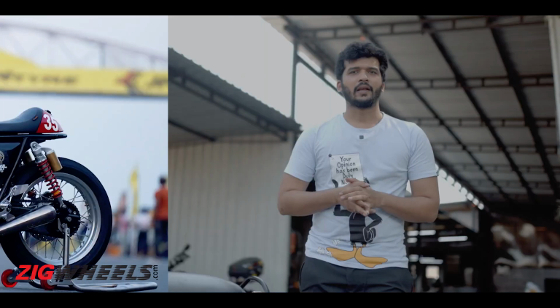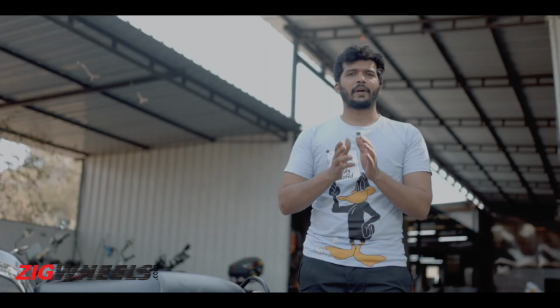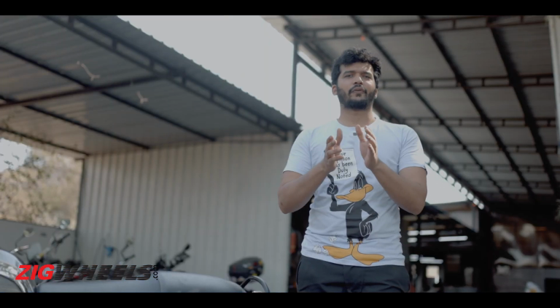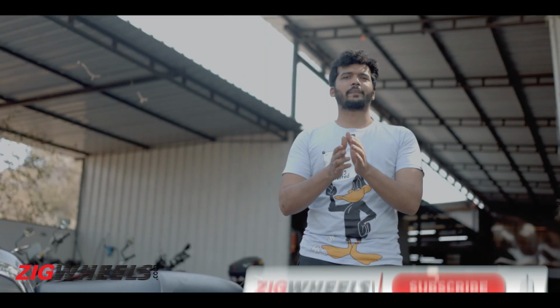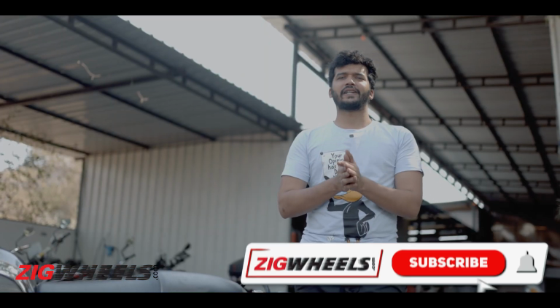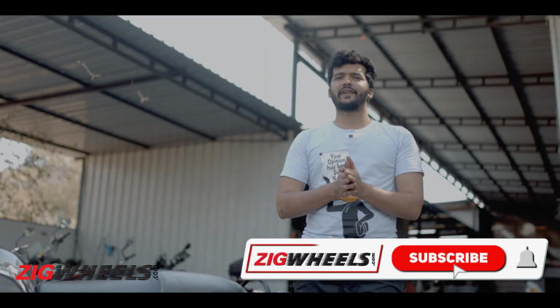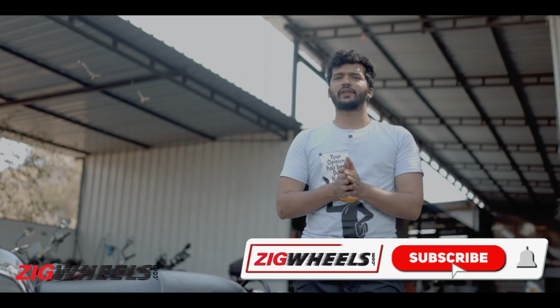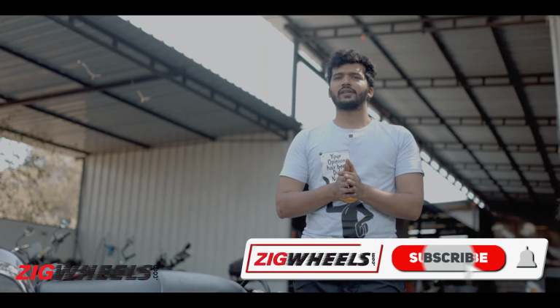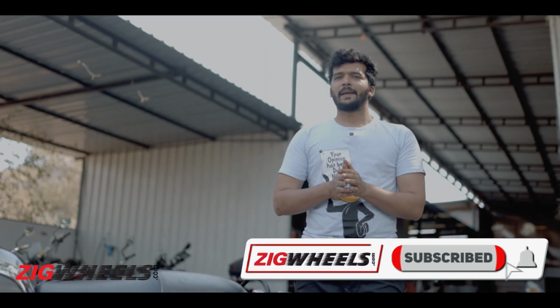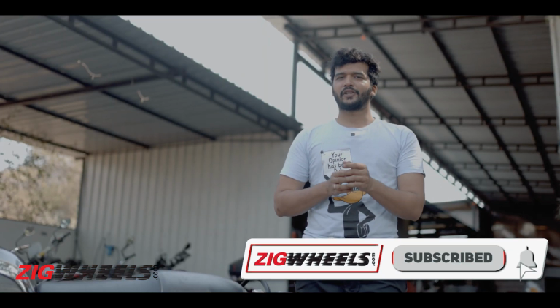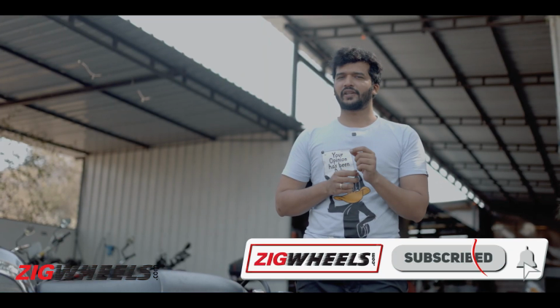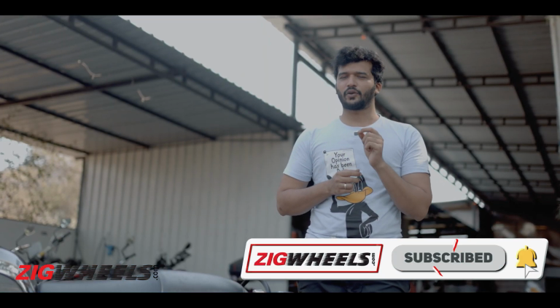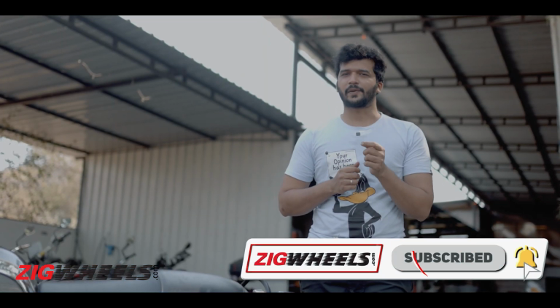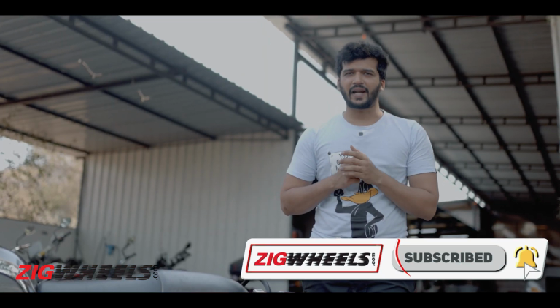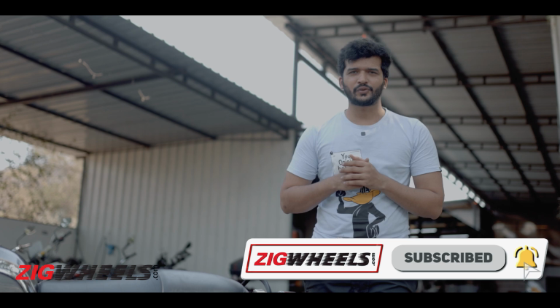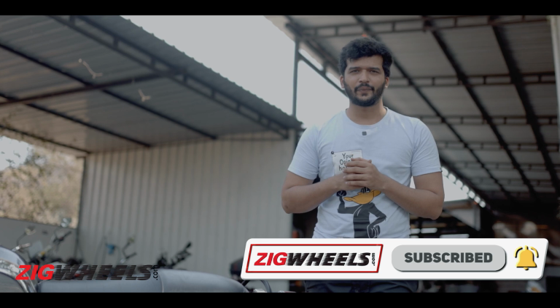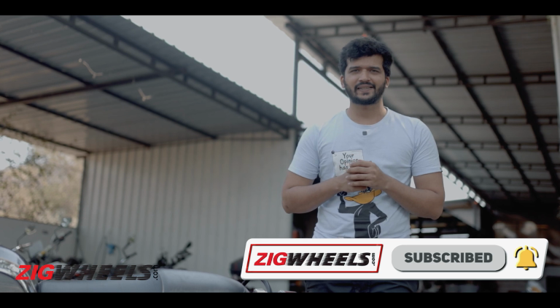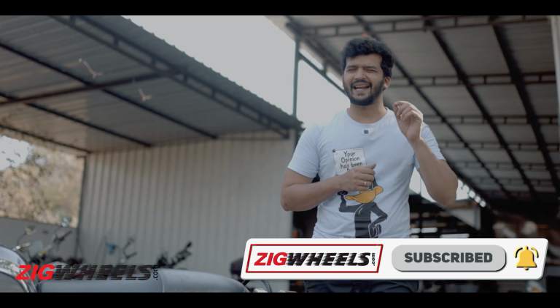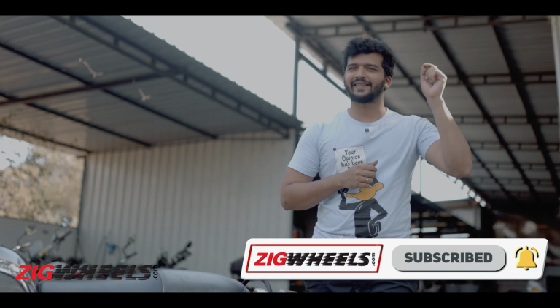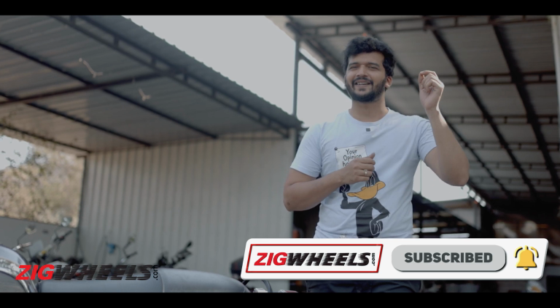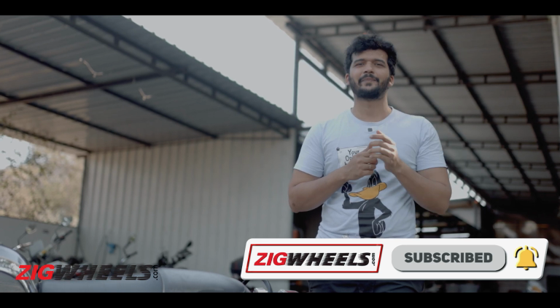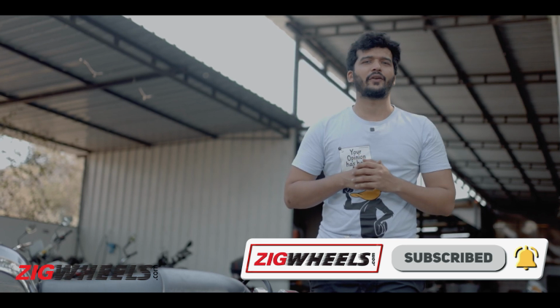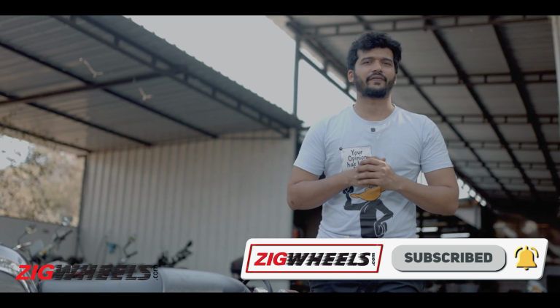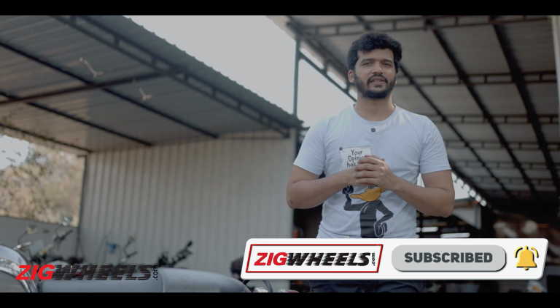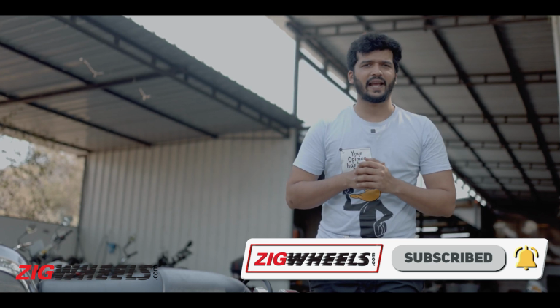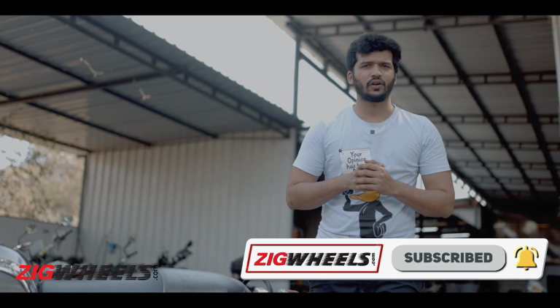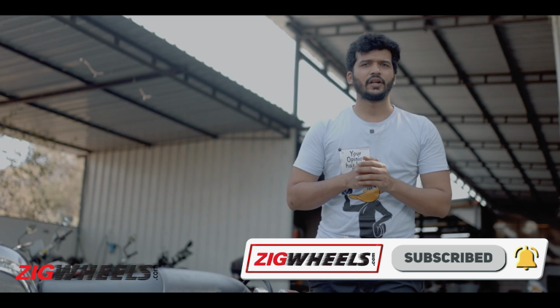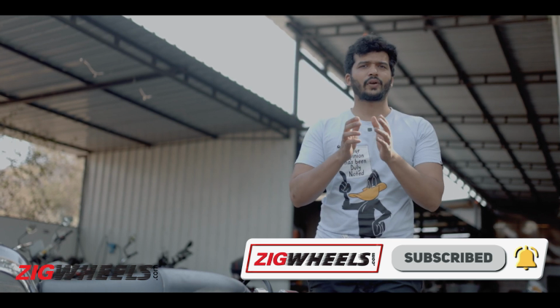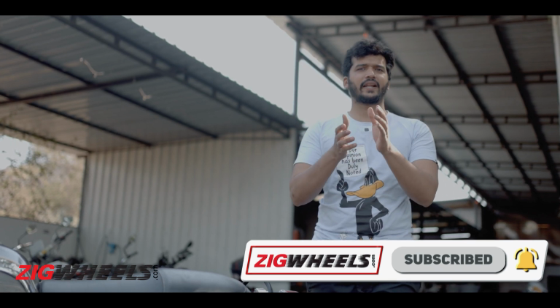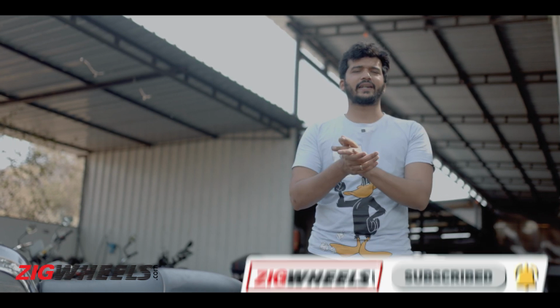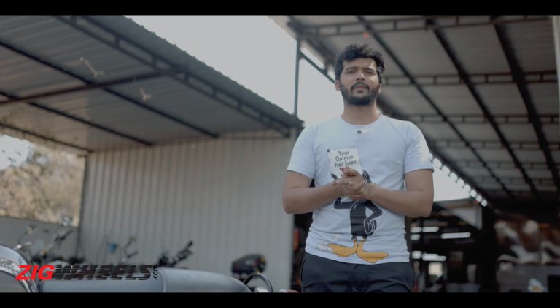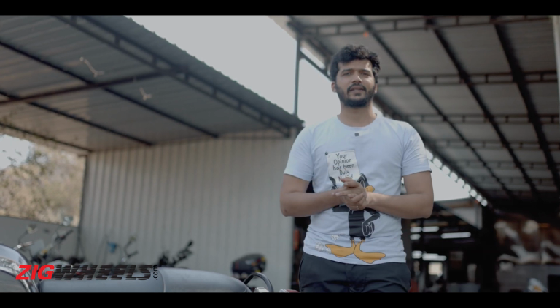But before we proceed any further, make sure that you are subscribed to Zigwheels and hit that little bell notification icon to get the latest updates.